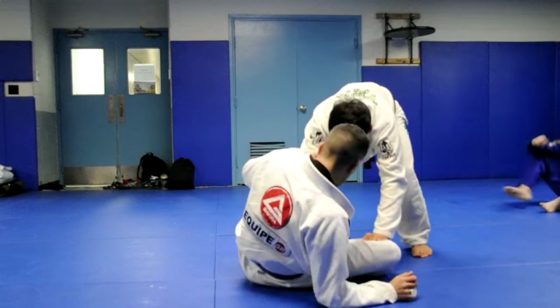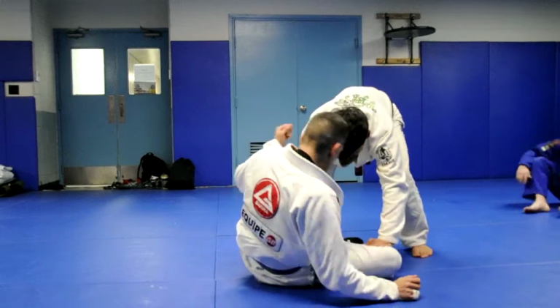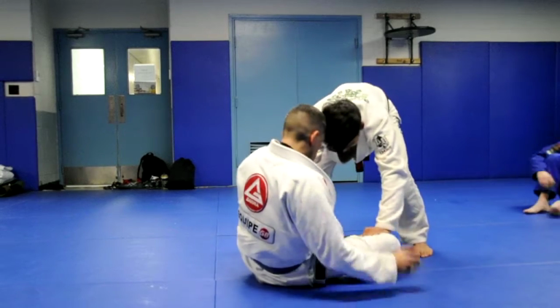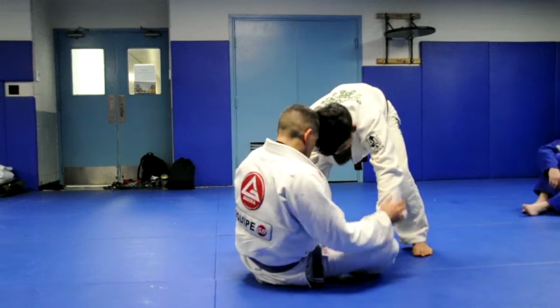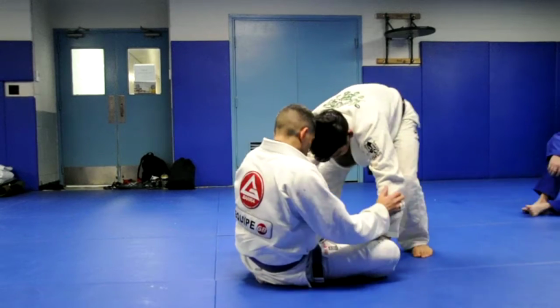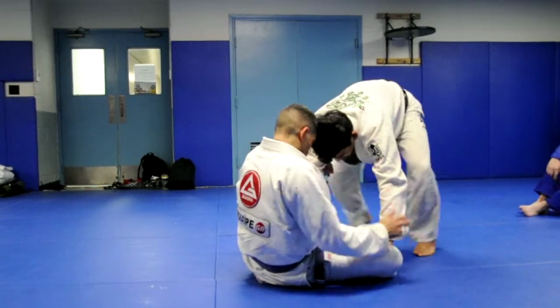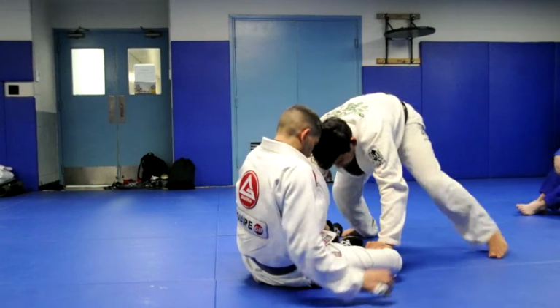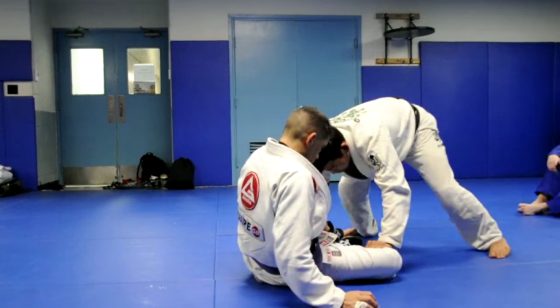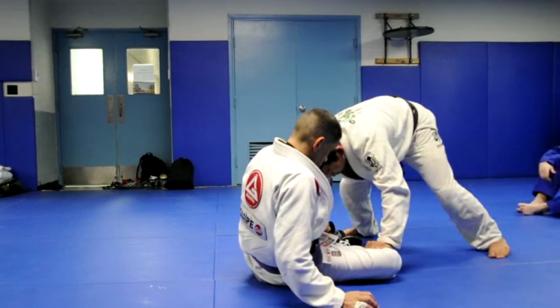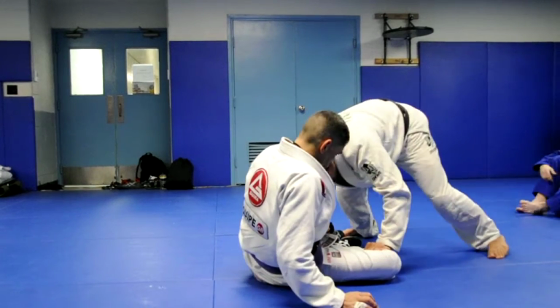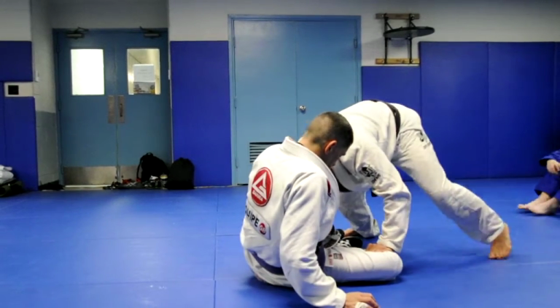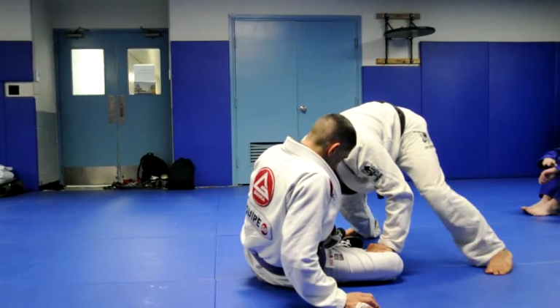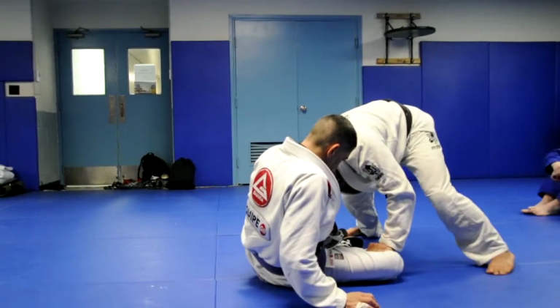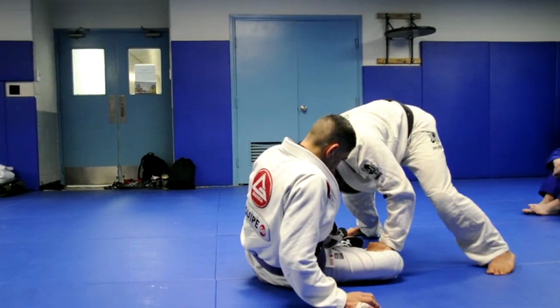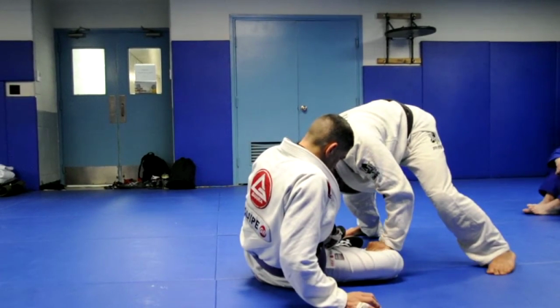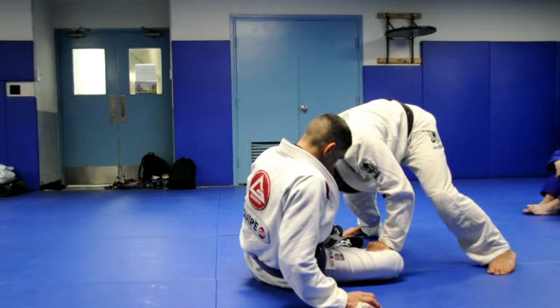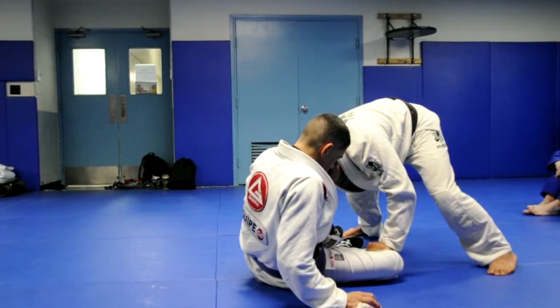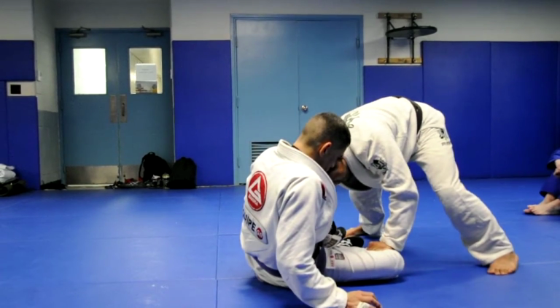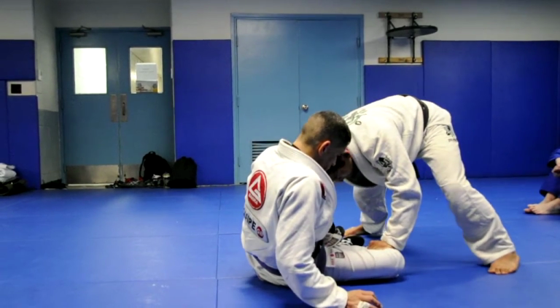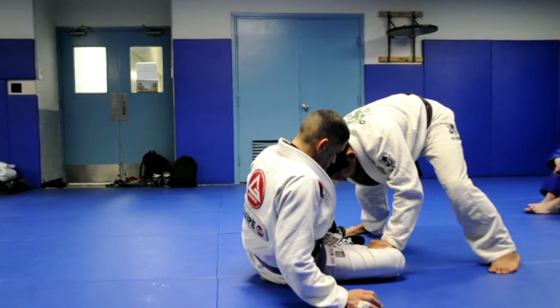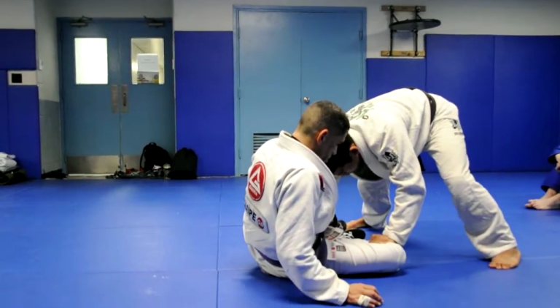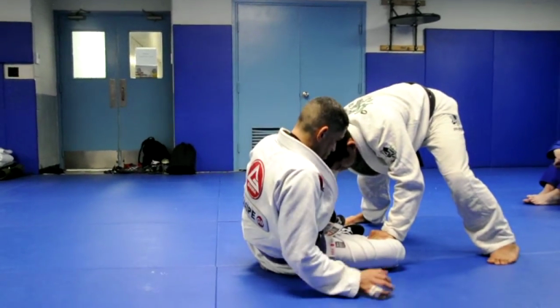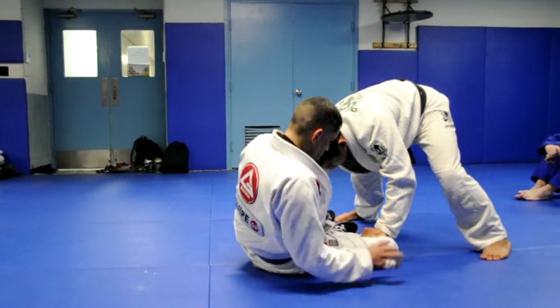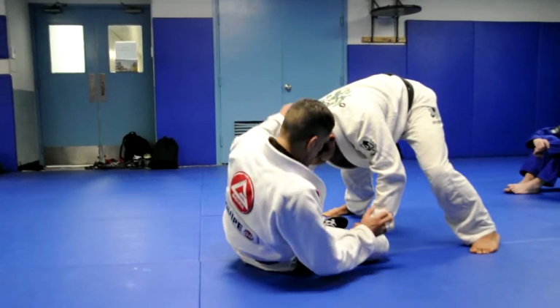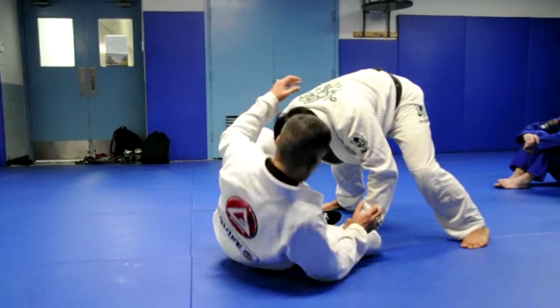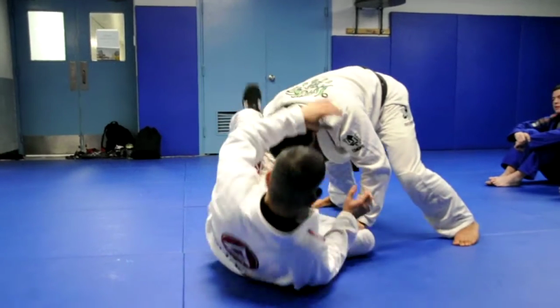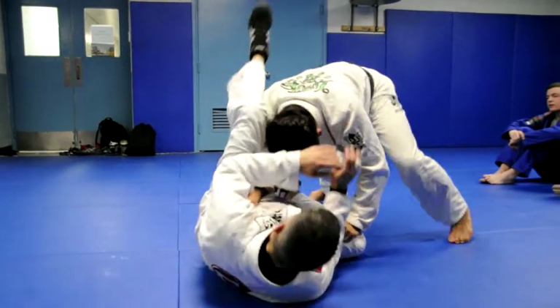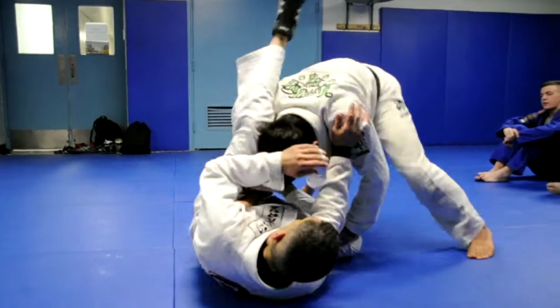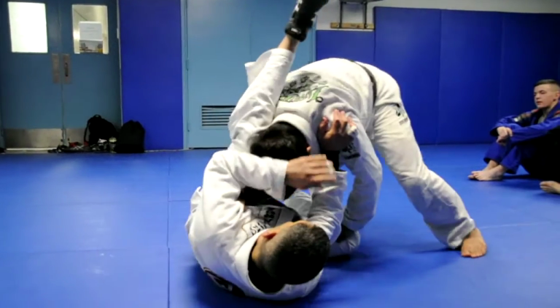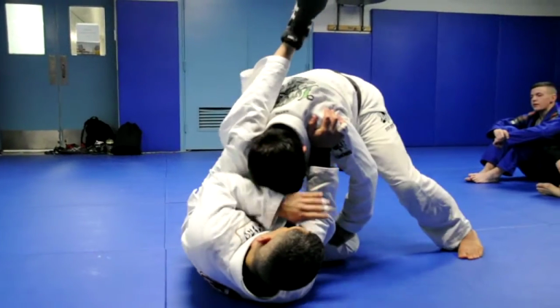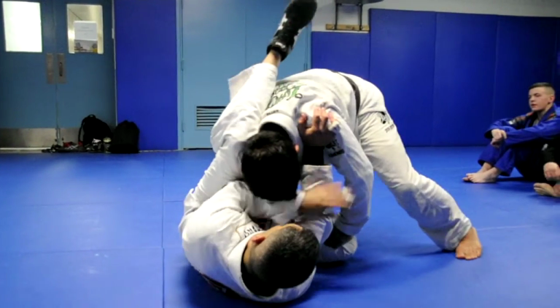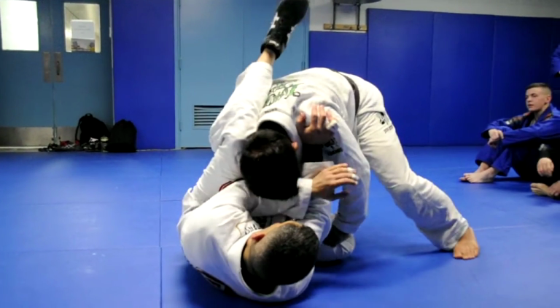Blocking the hips and I'm putting the head in. I'm going to pass again. He does the same defense to block — leg over — and he's blocking here.